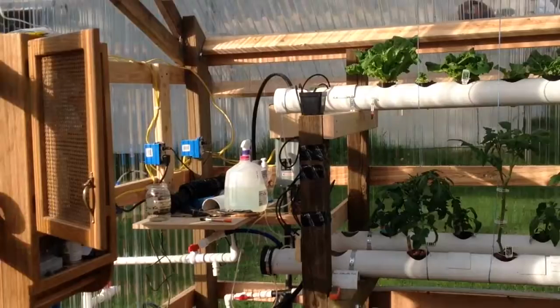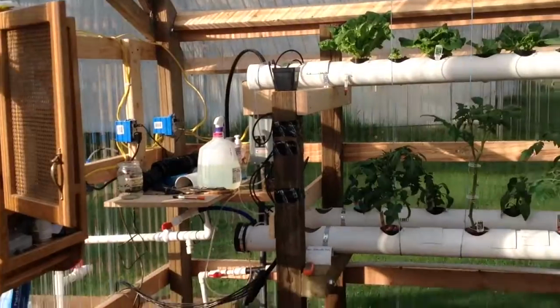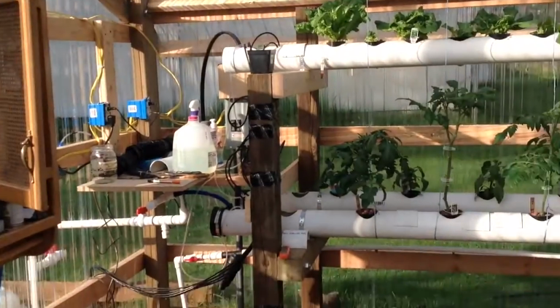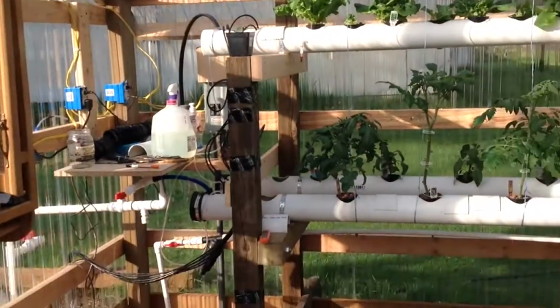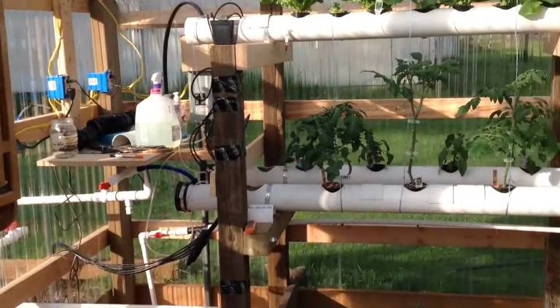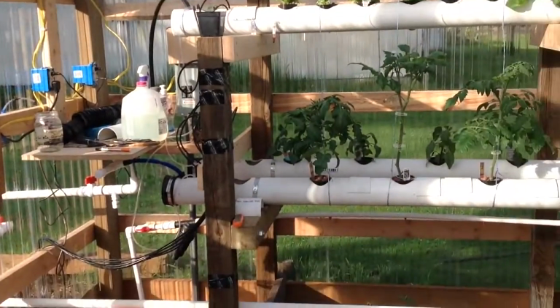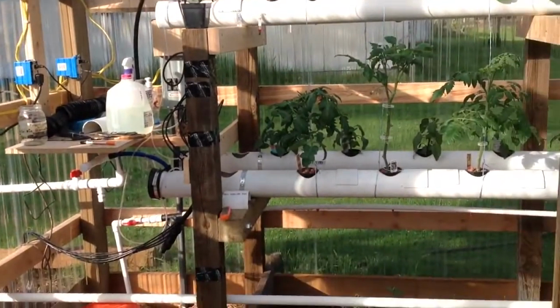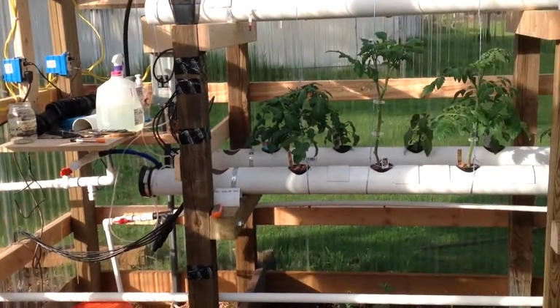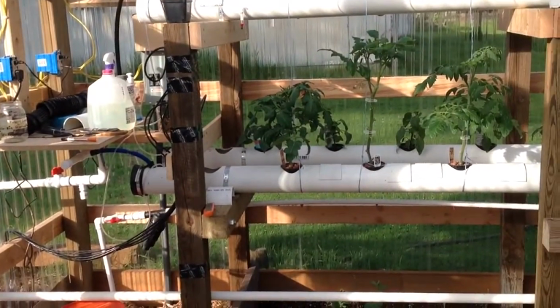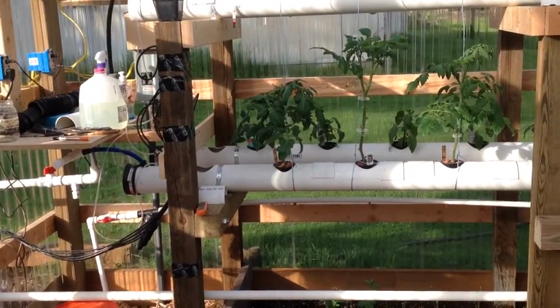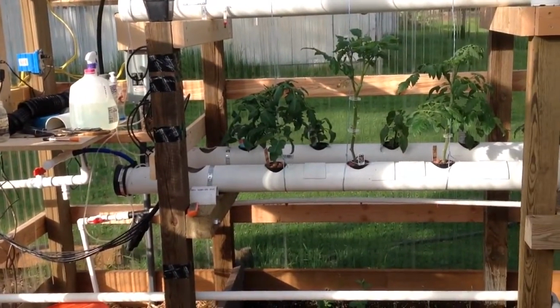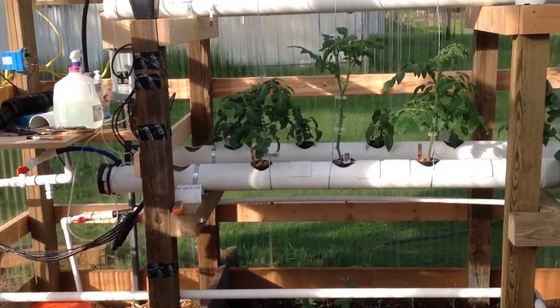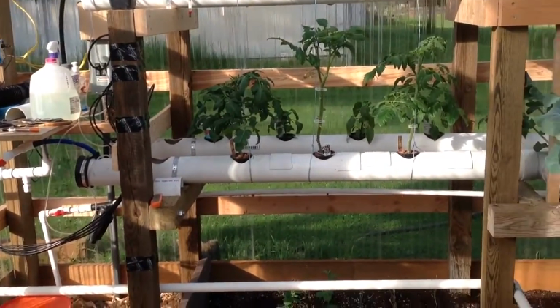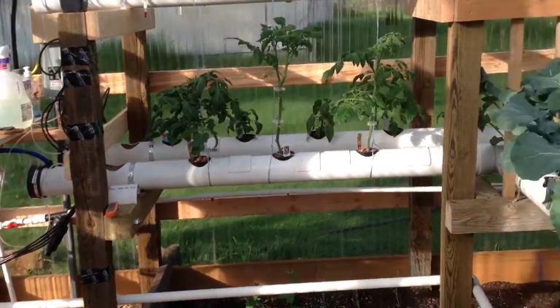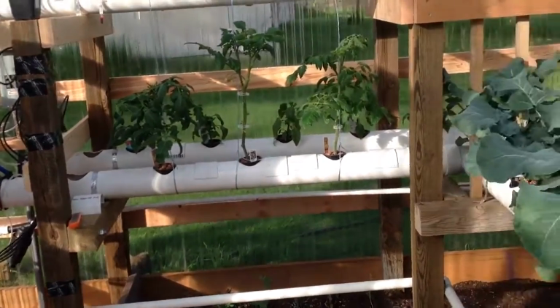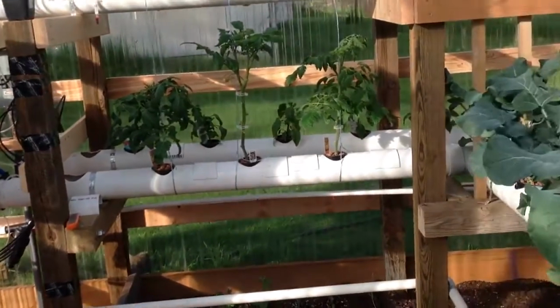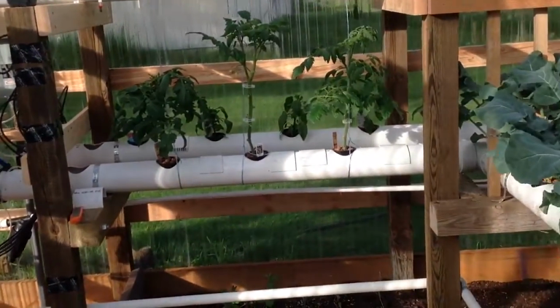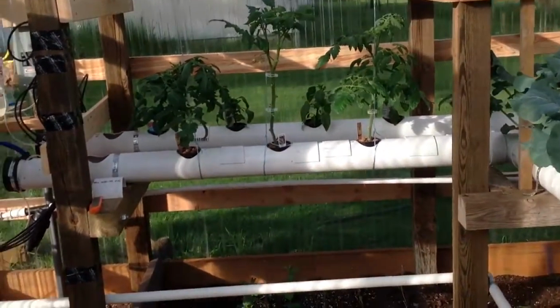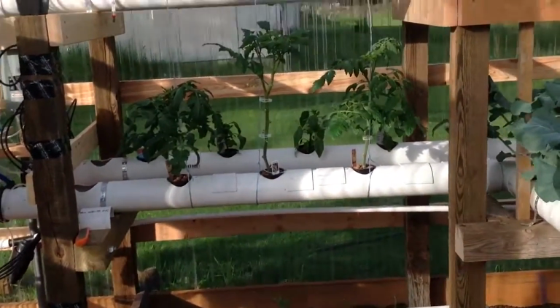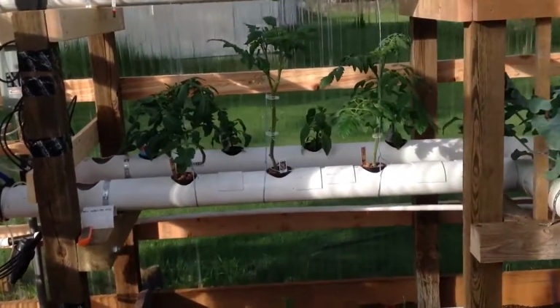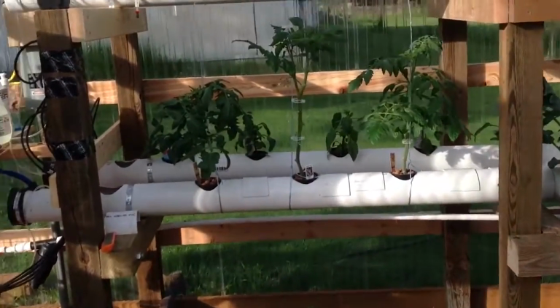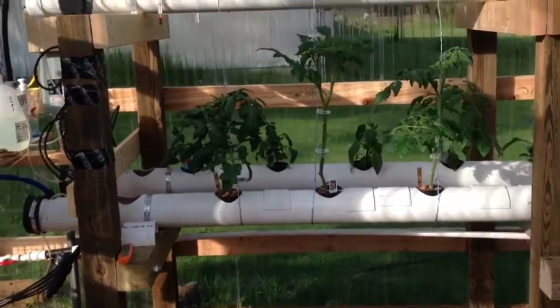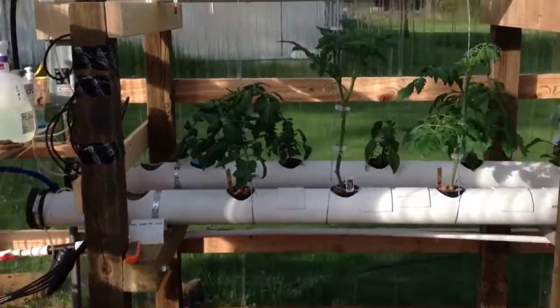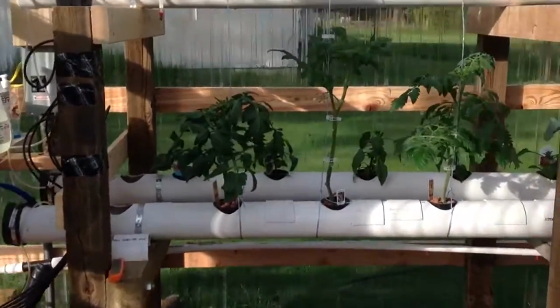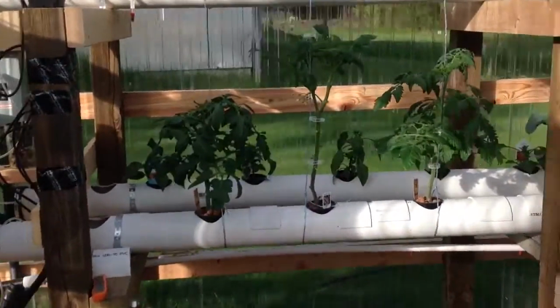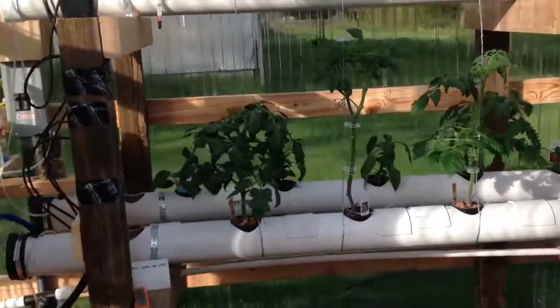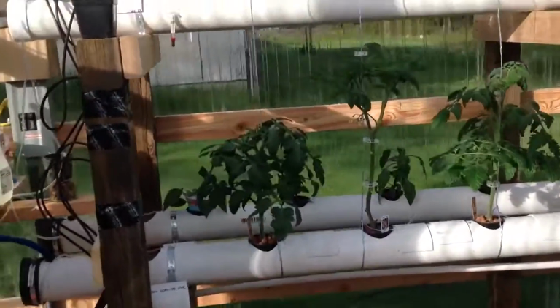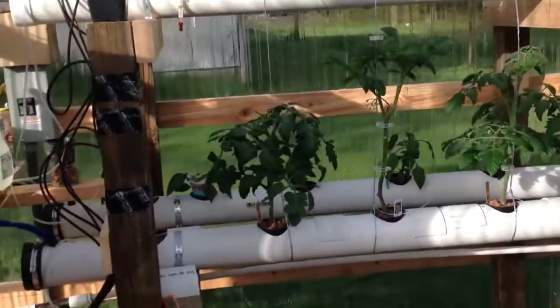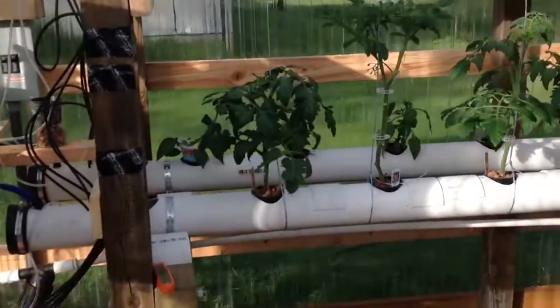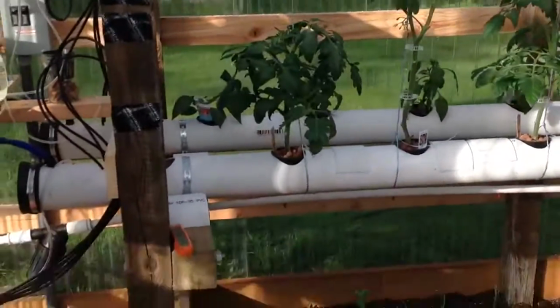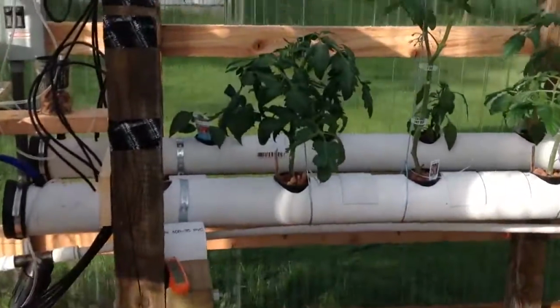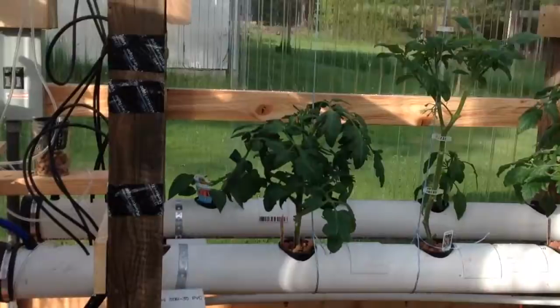So, we're back up and running again. Let her go for 10 days.